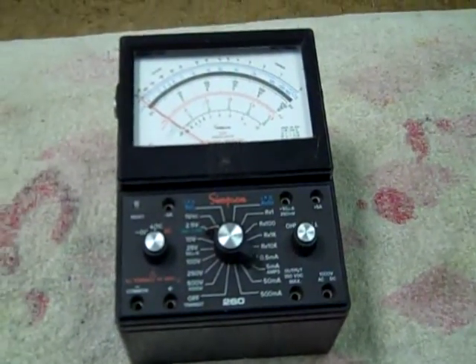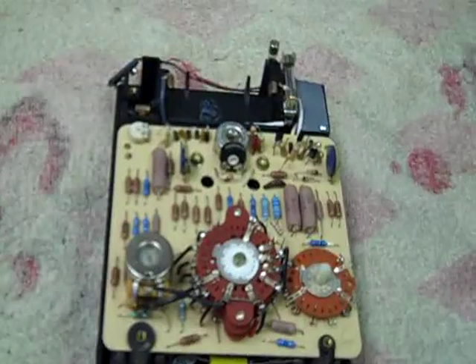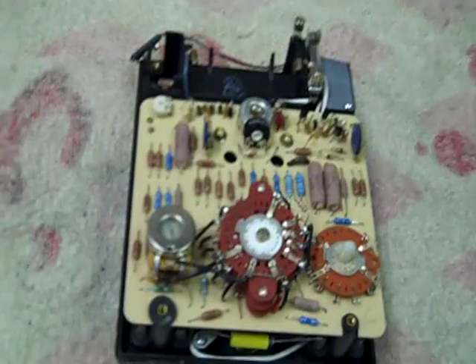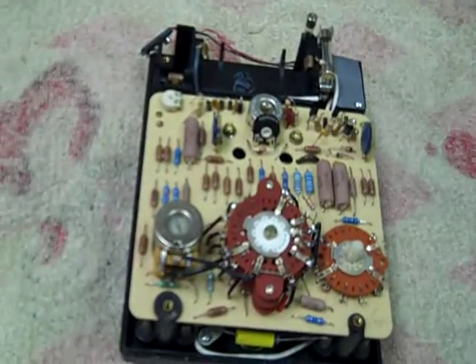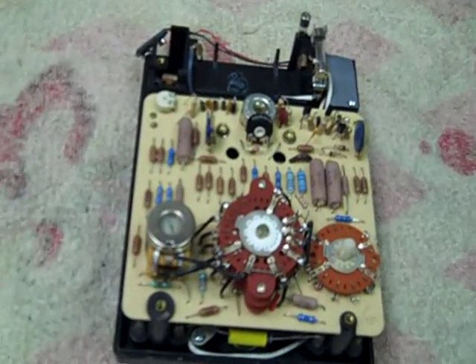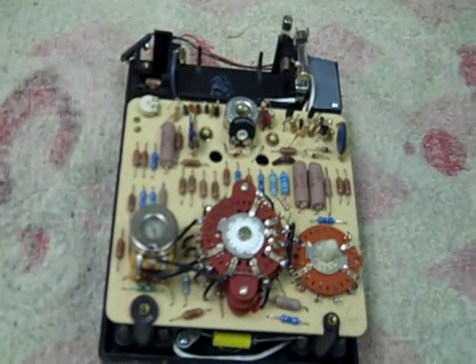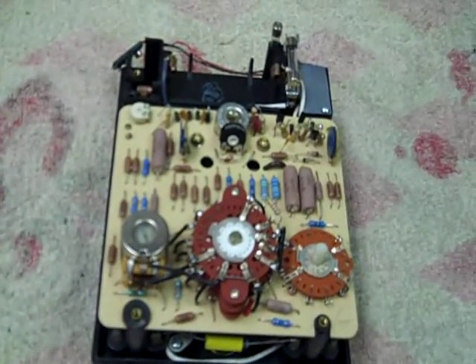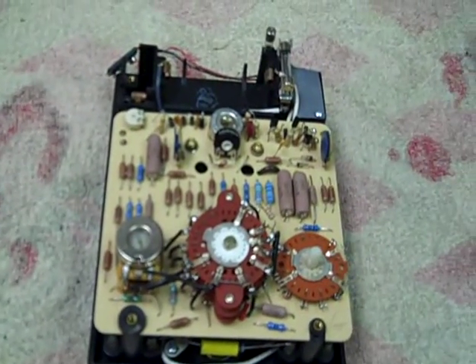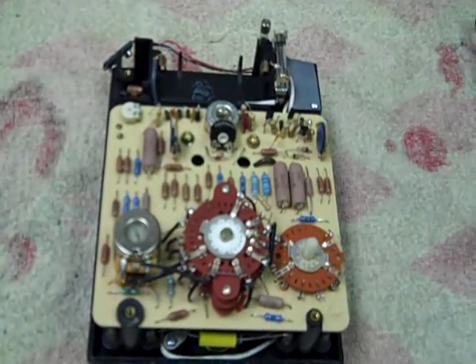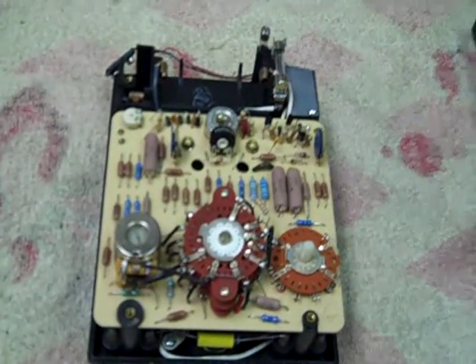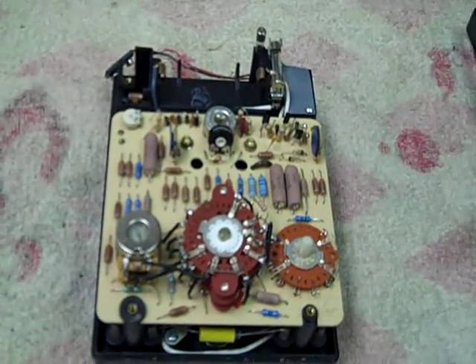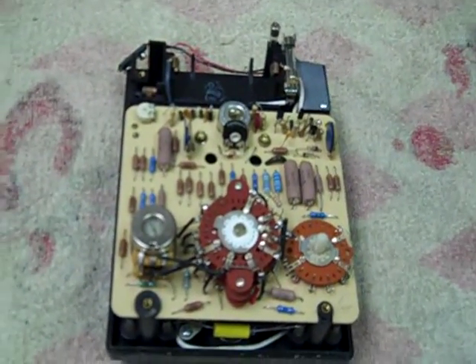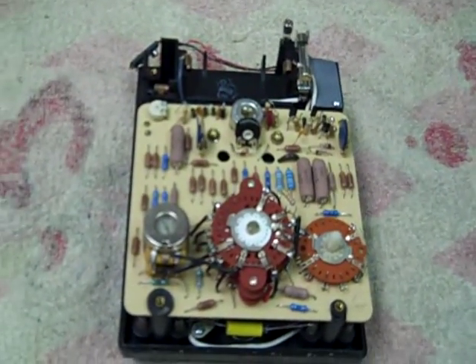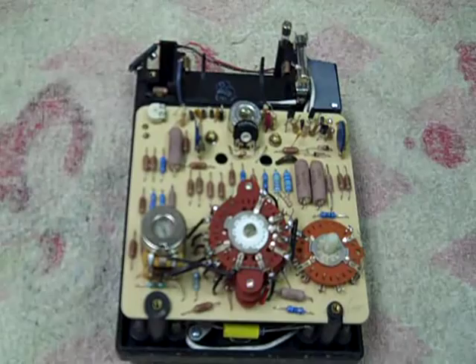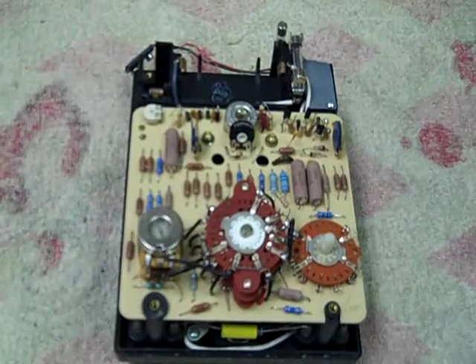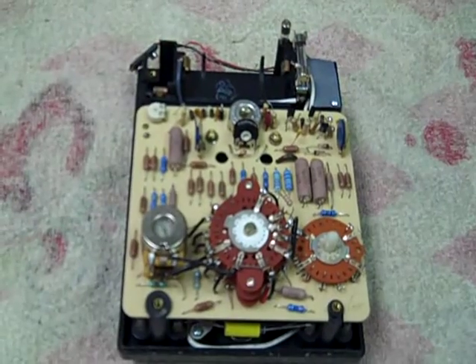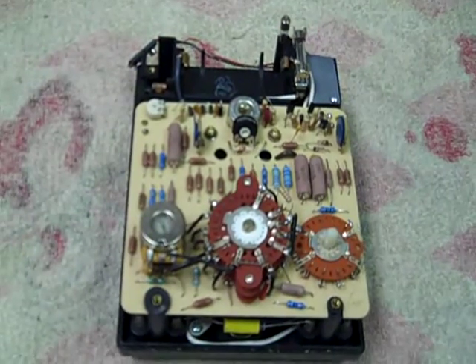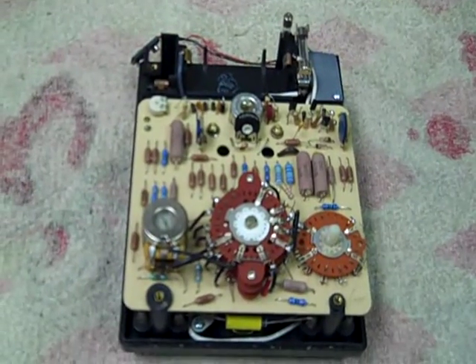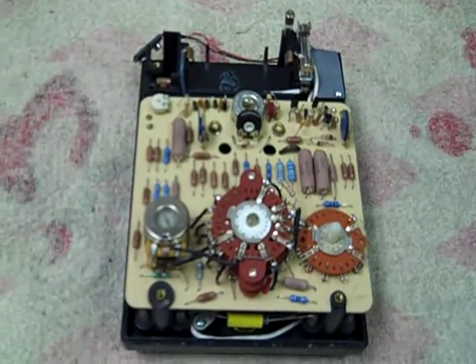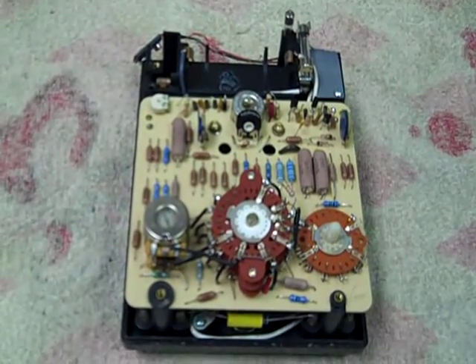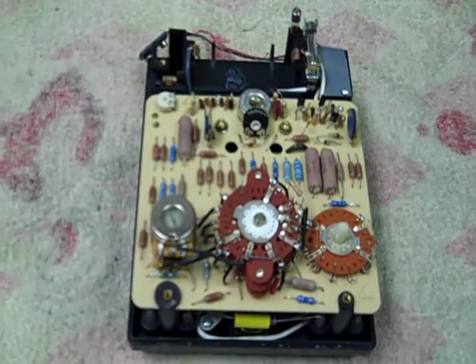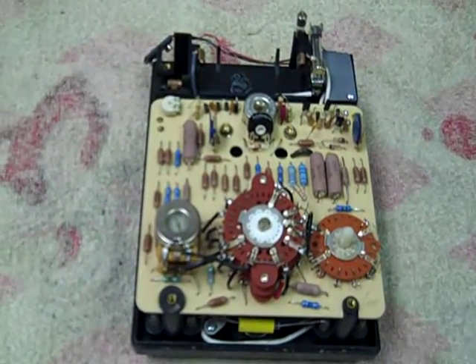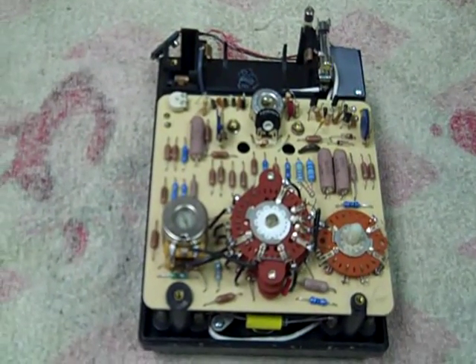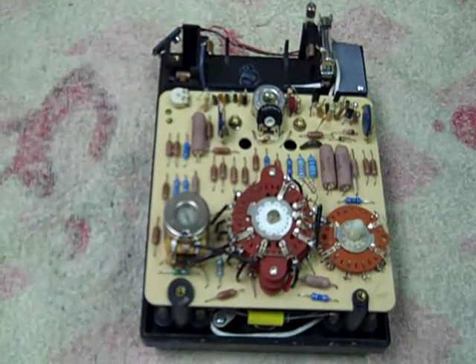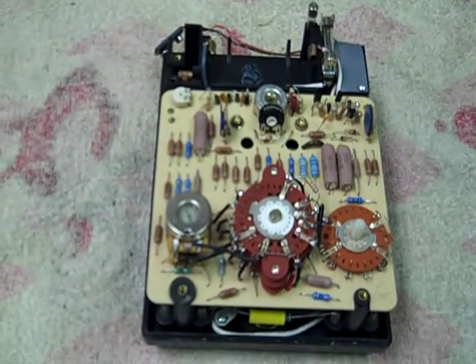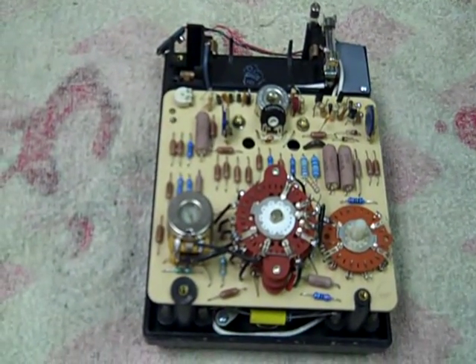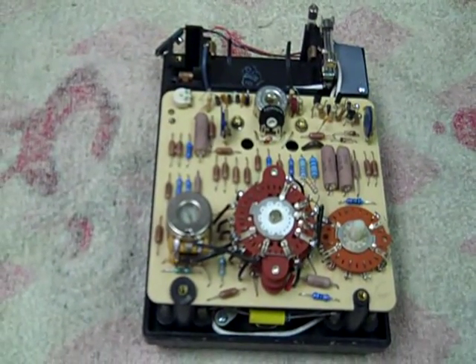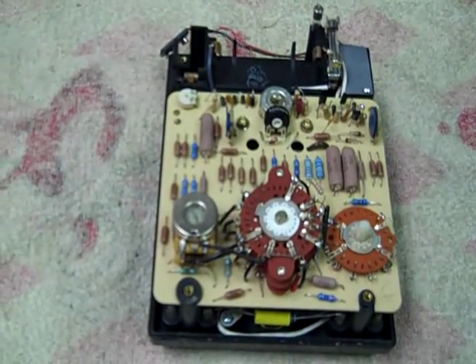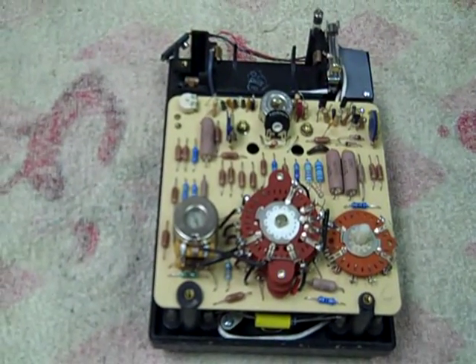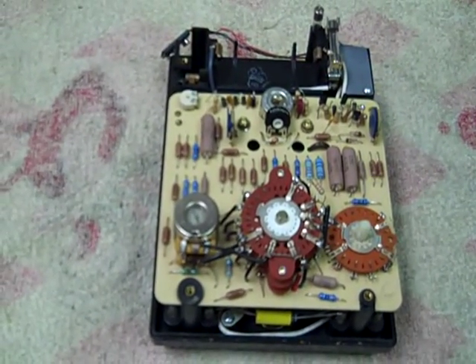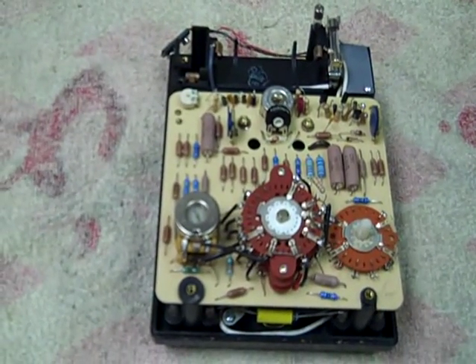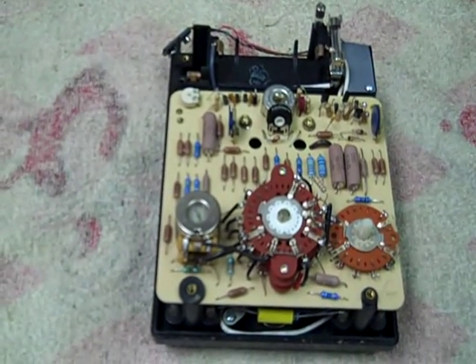And this is the inside of that 260-6 XLPM.